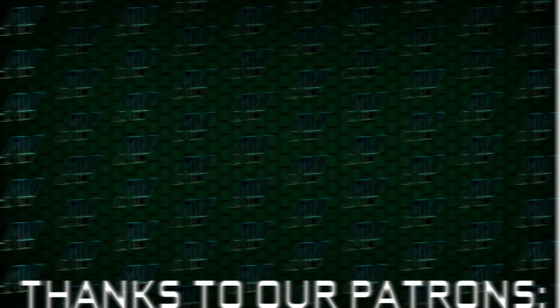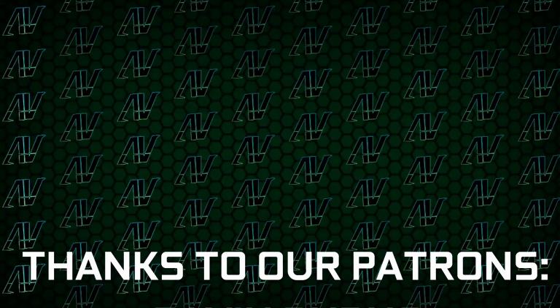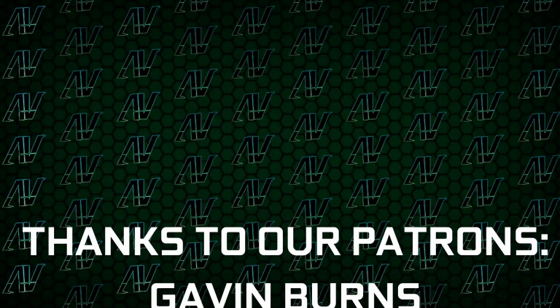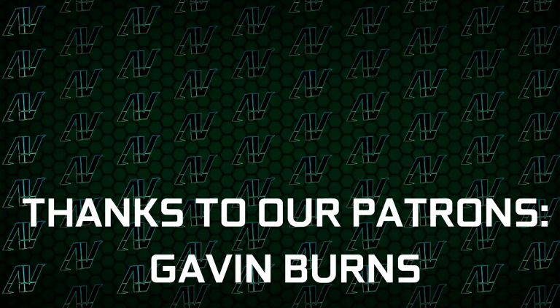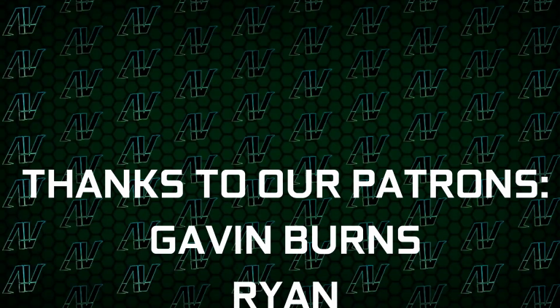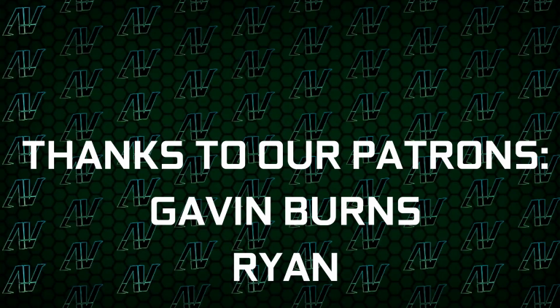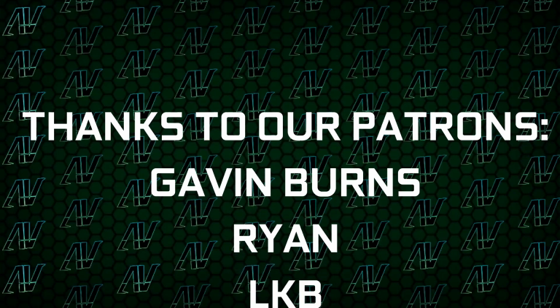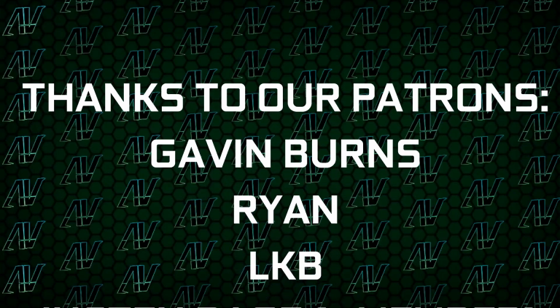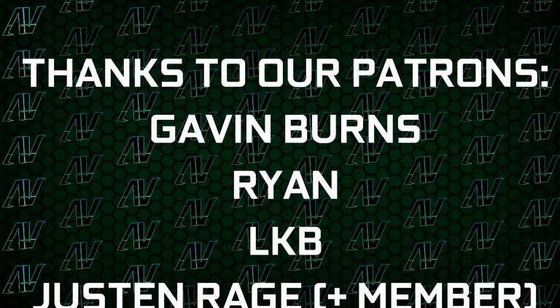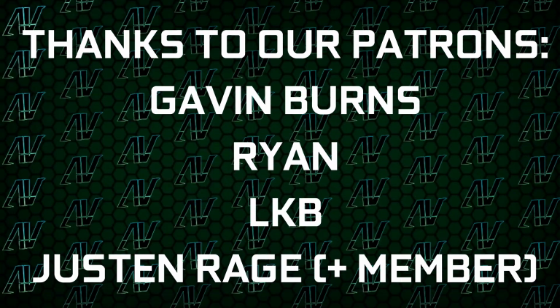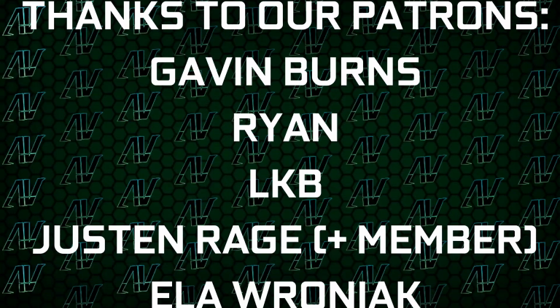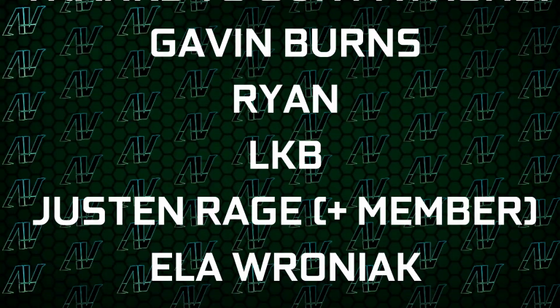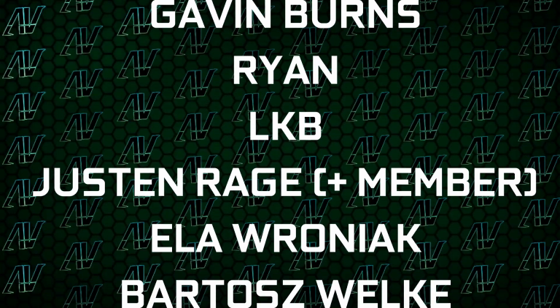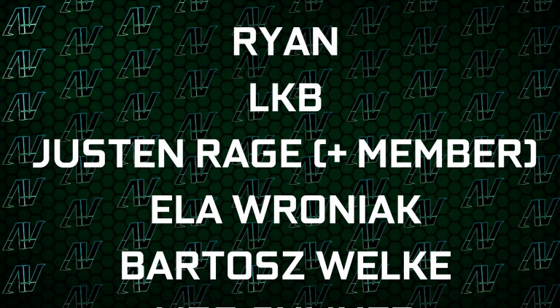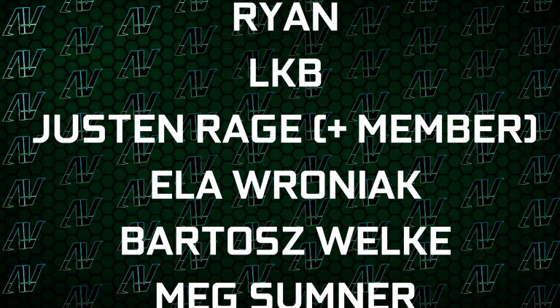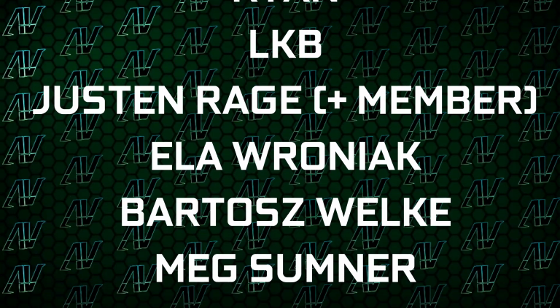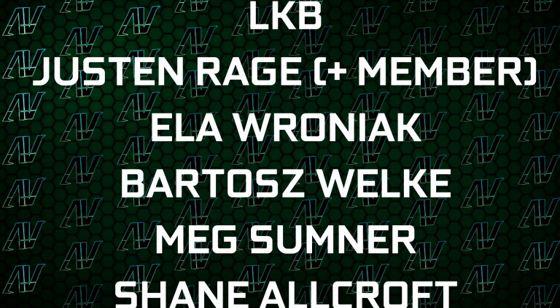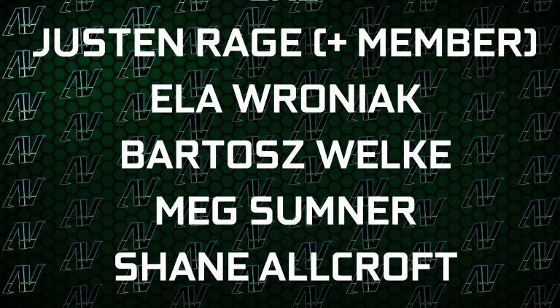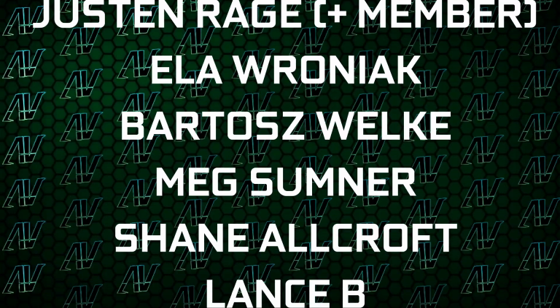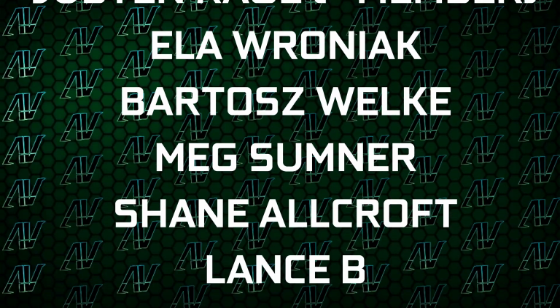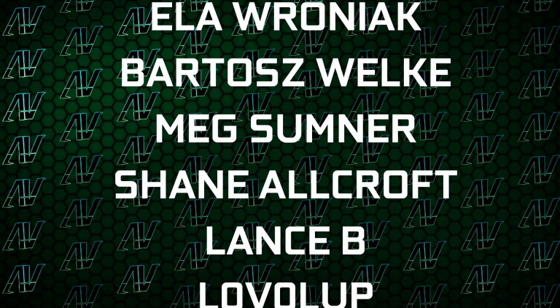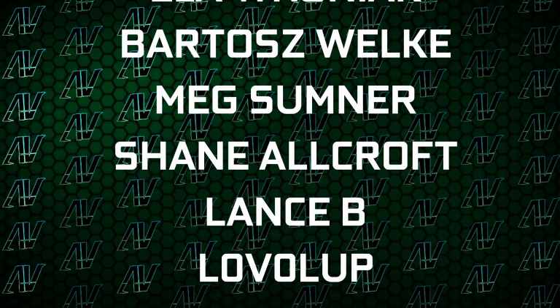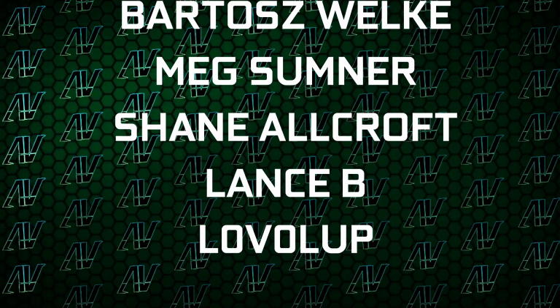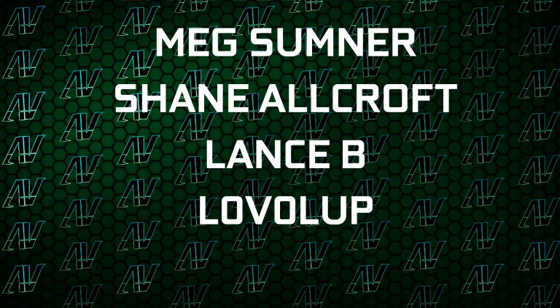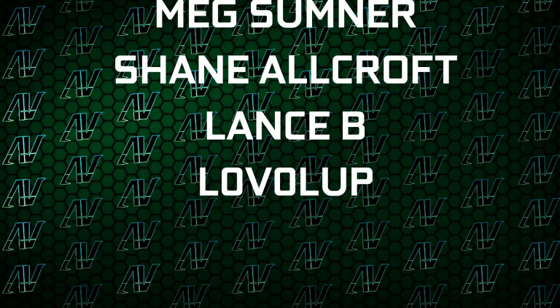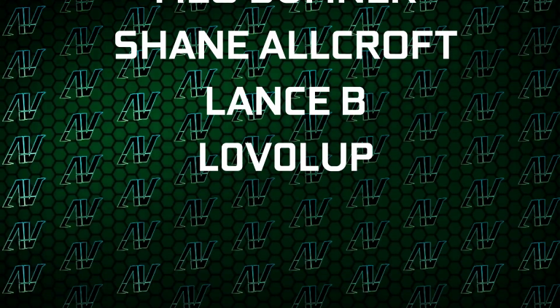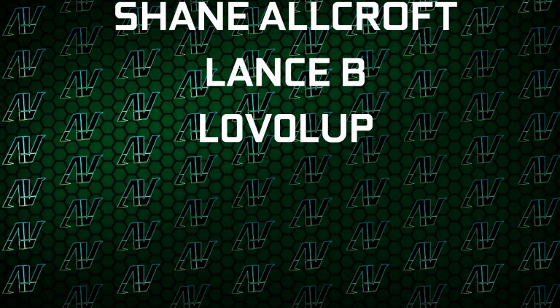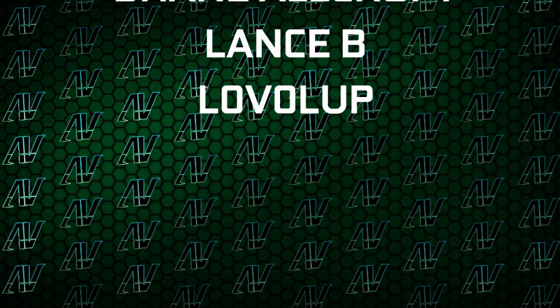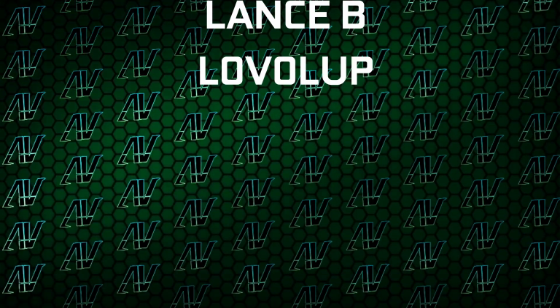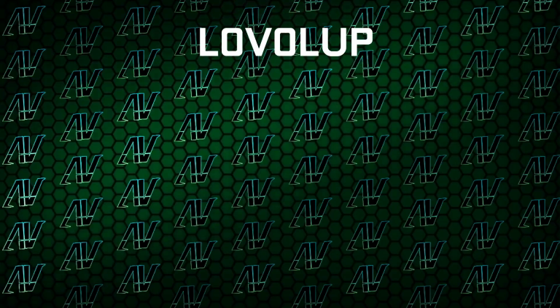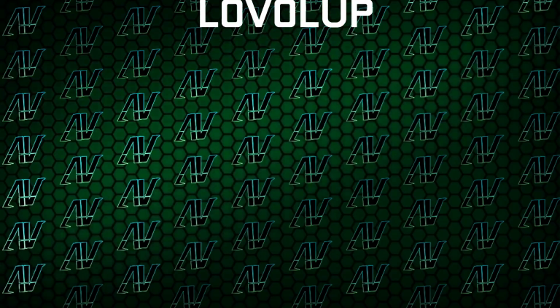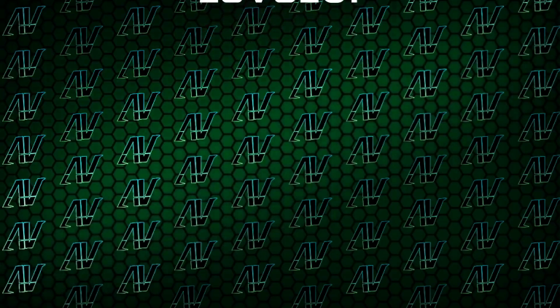I'd also like to thank my existing patrons: Gavin Burns, Ryan, OakyBee, Justin Rage, Elvroniak, Parashvokum, Meg Sumner, Shin, Warcraft Lansby, and Level Up.